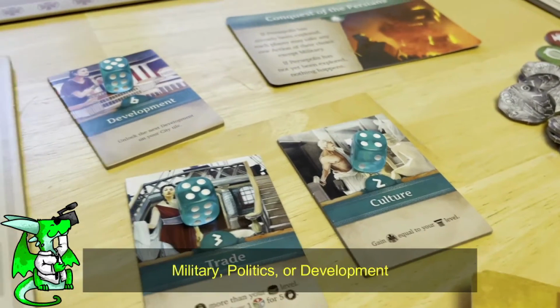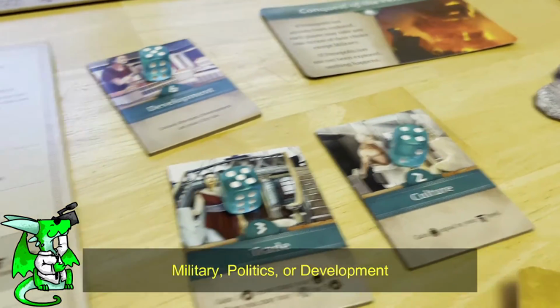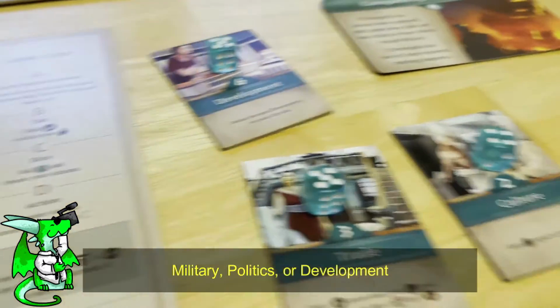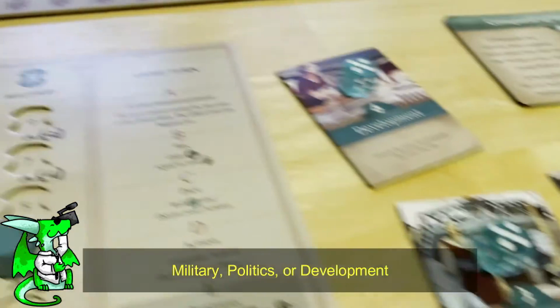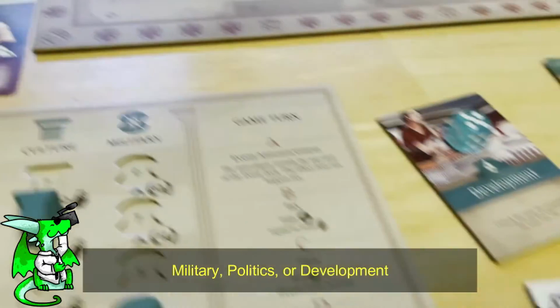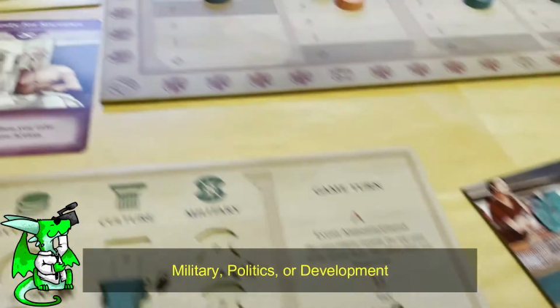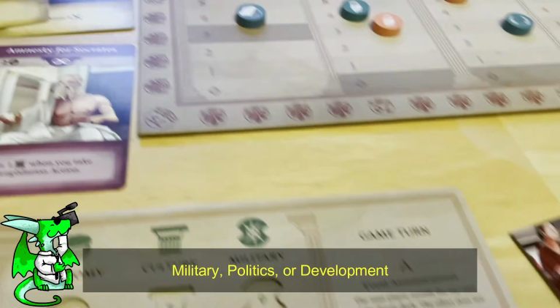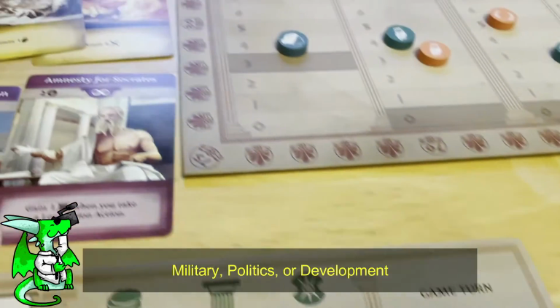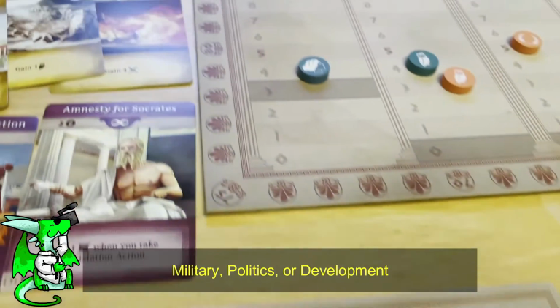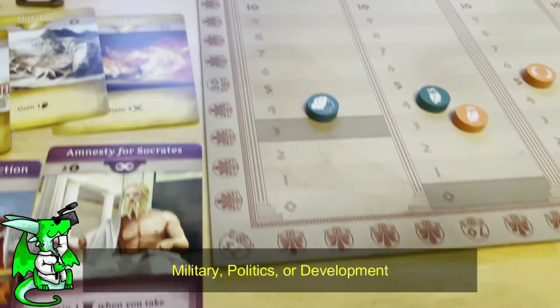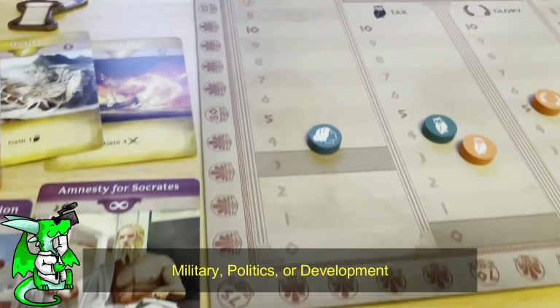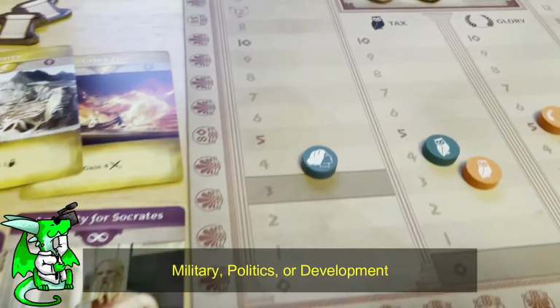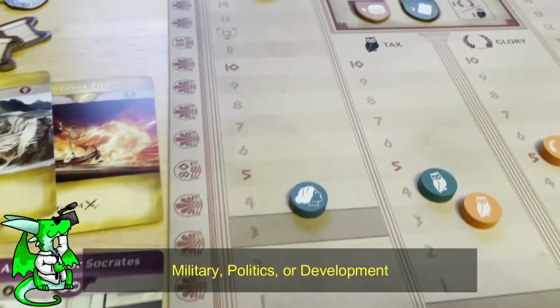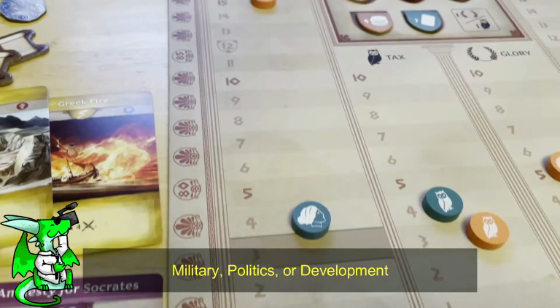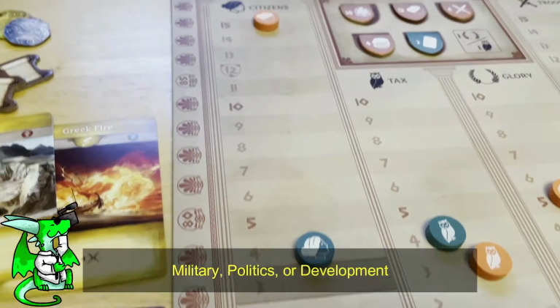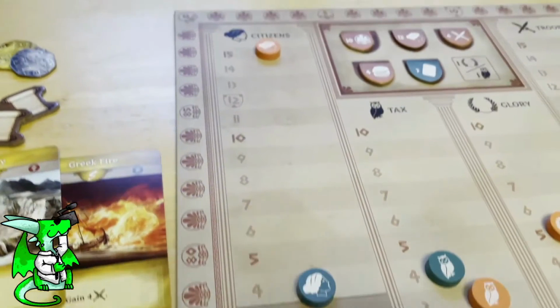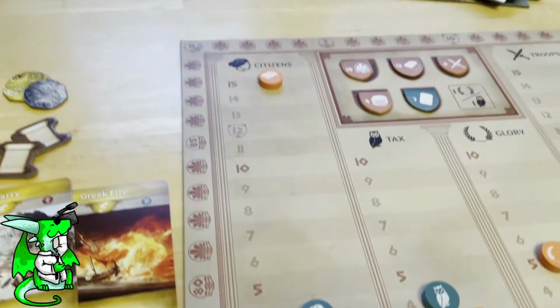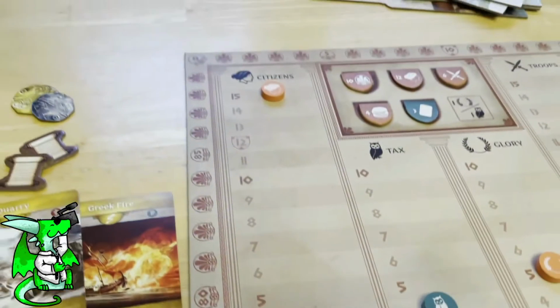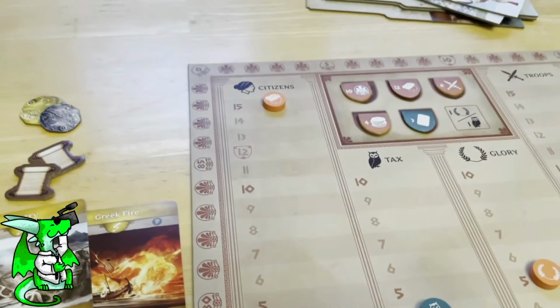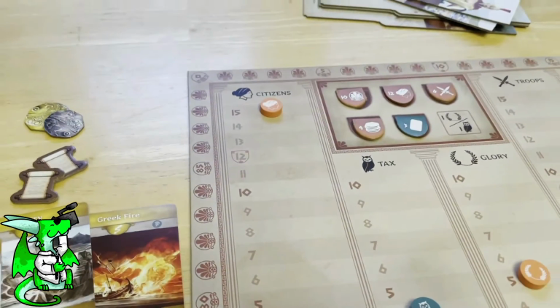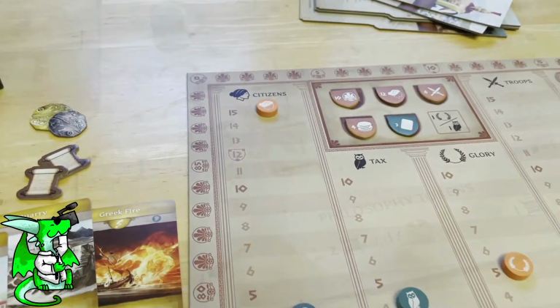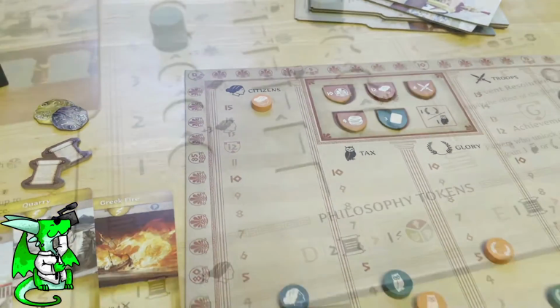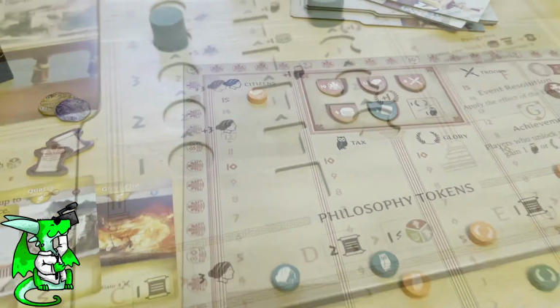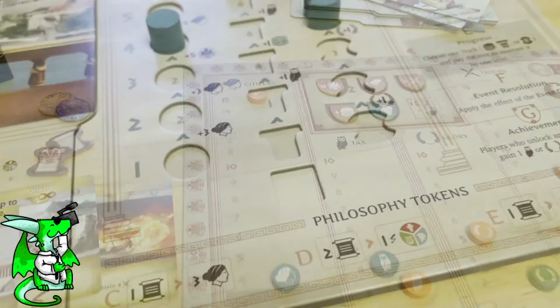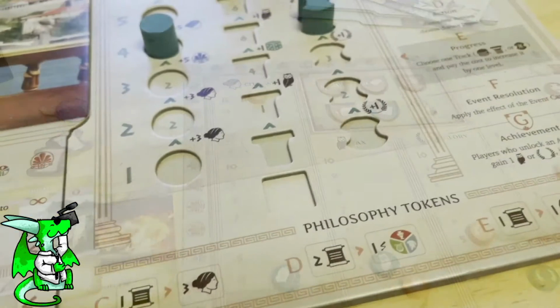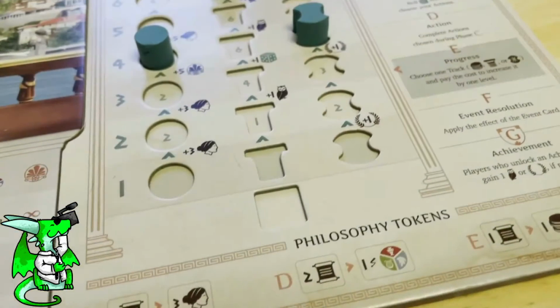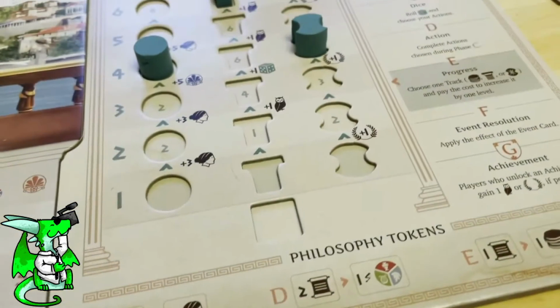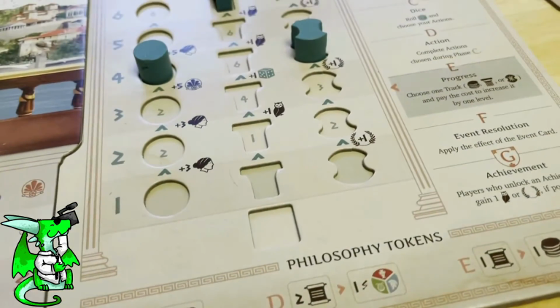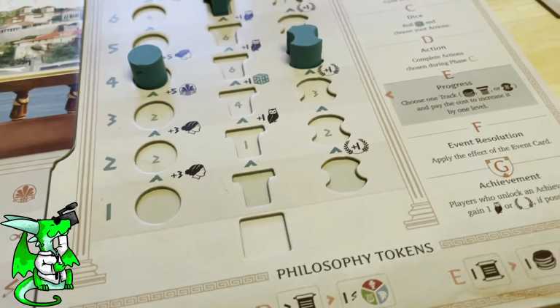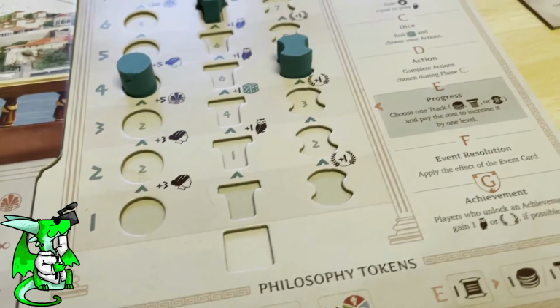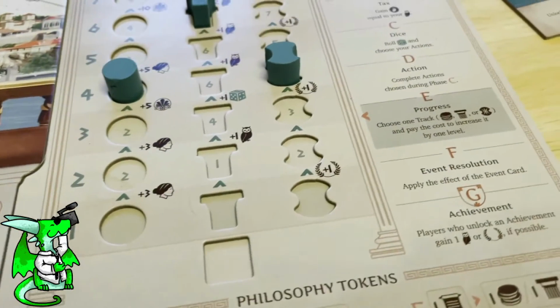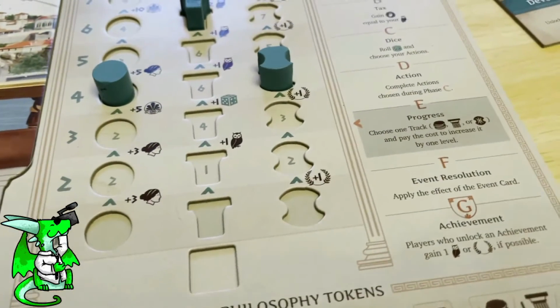You choose an action that aligns with your strategy, but at the same time it also works with your dice roll.